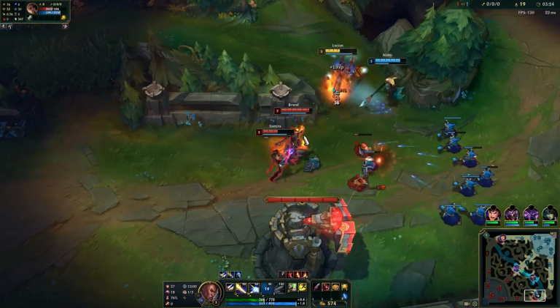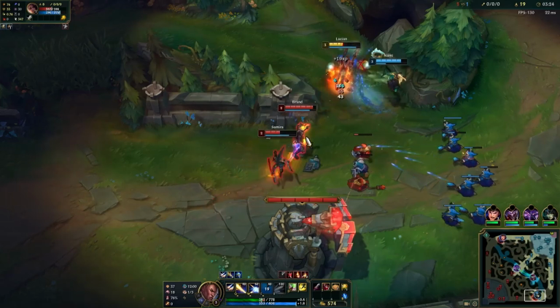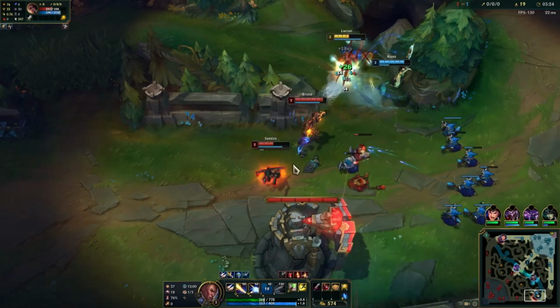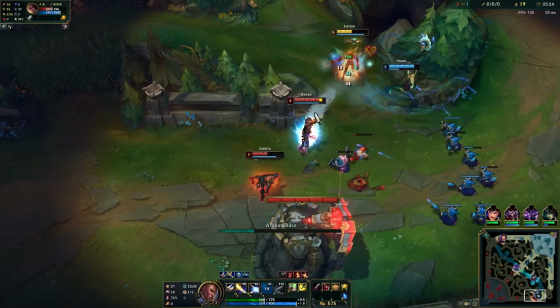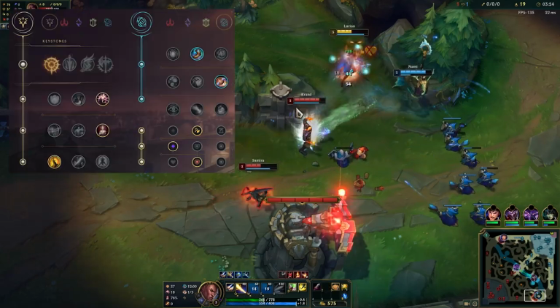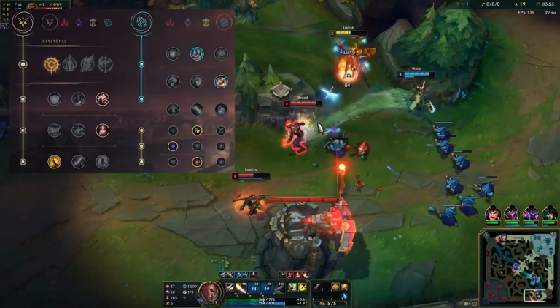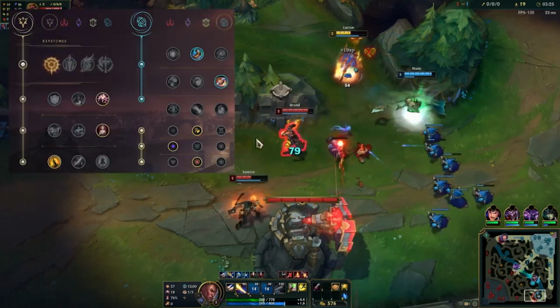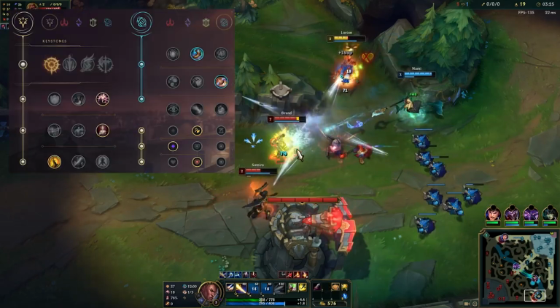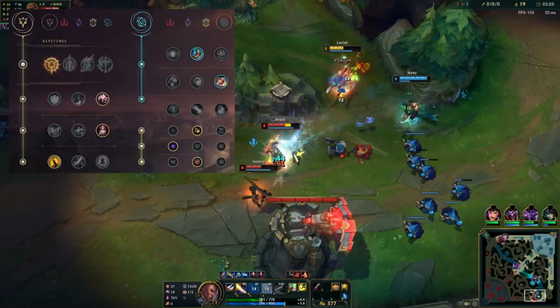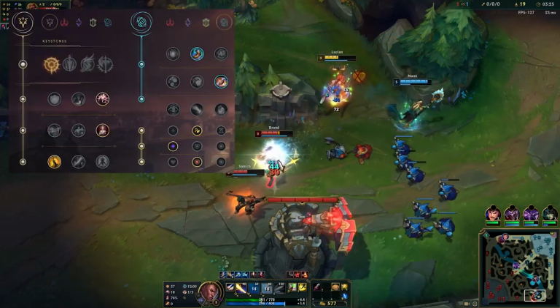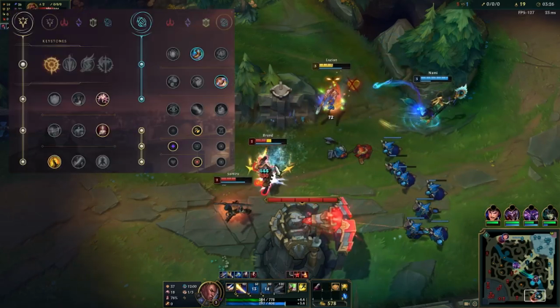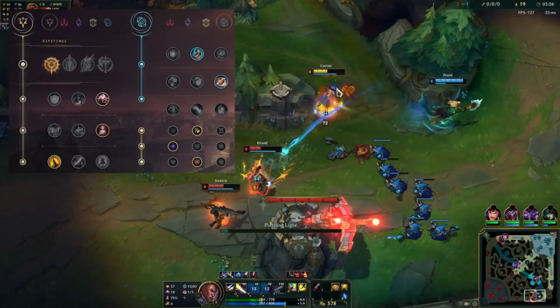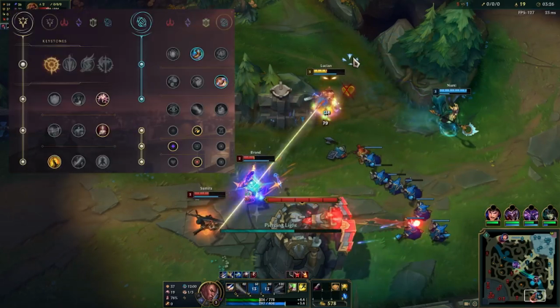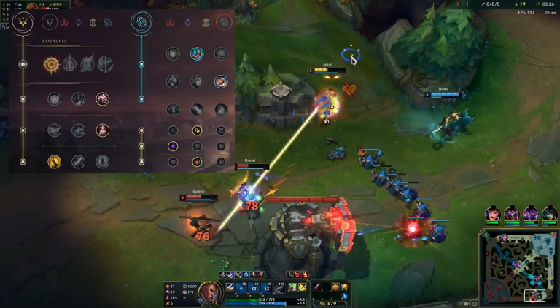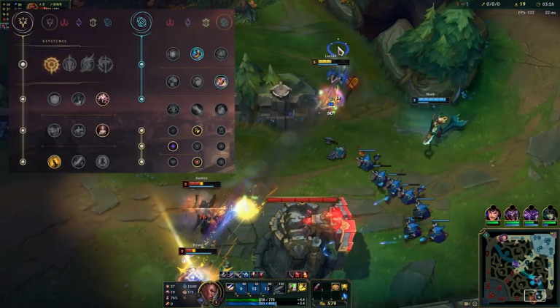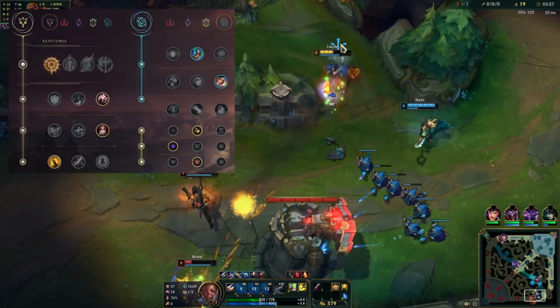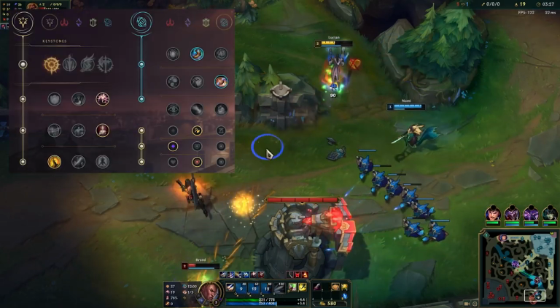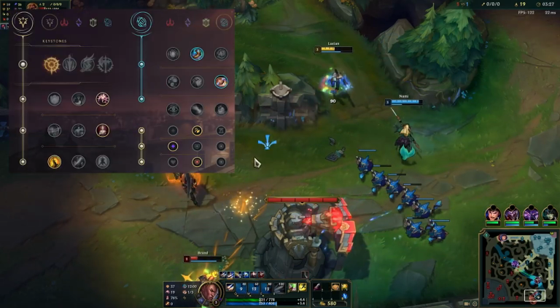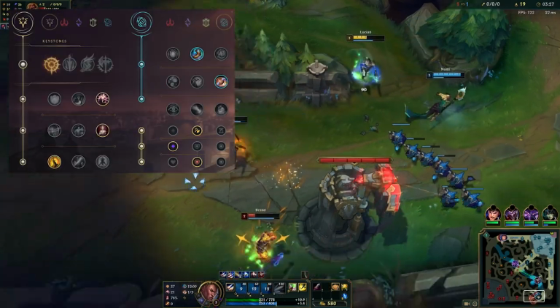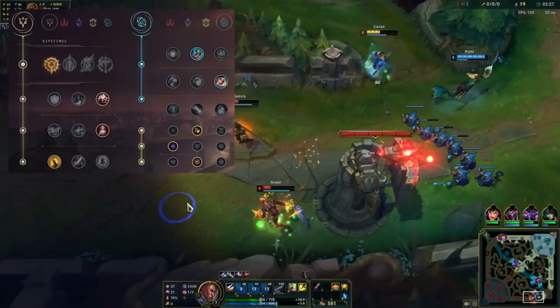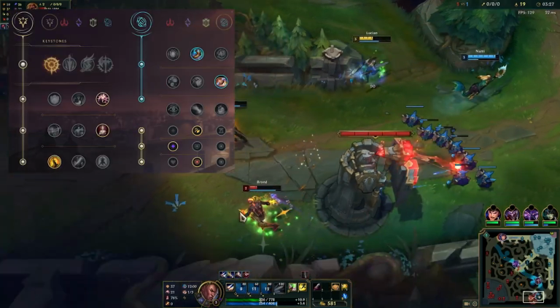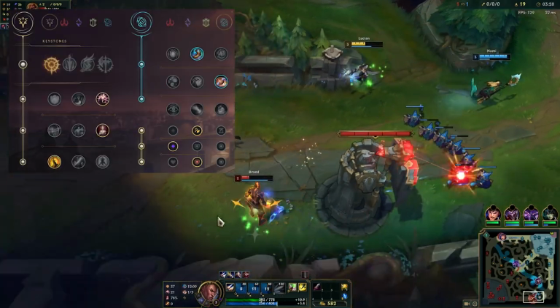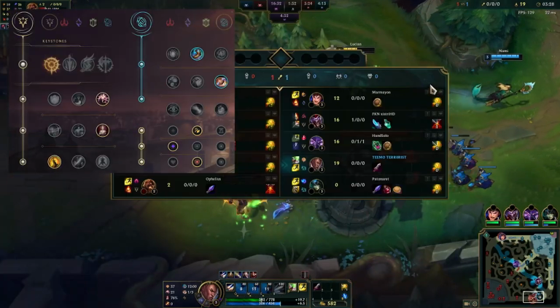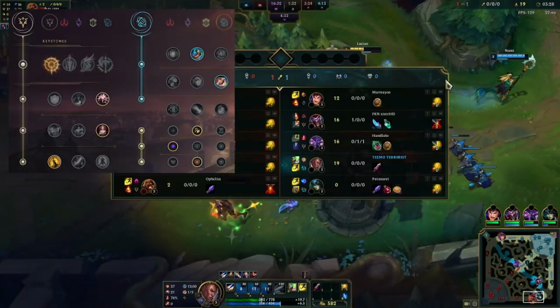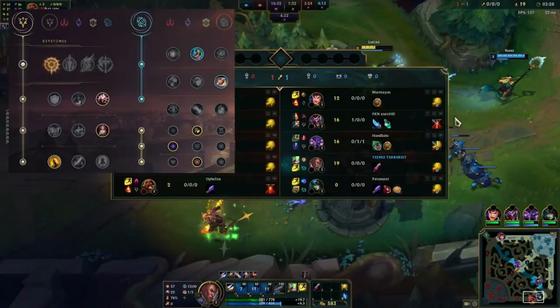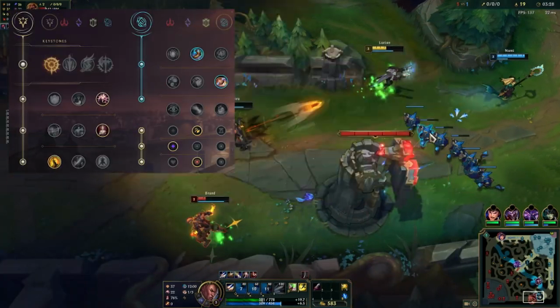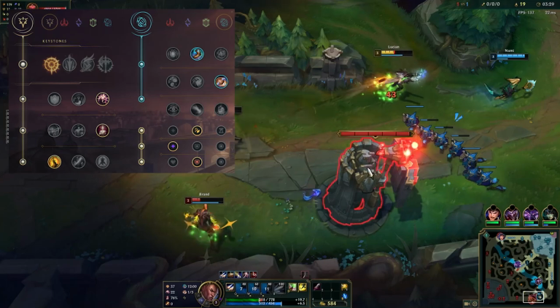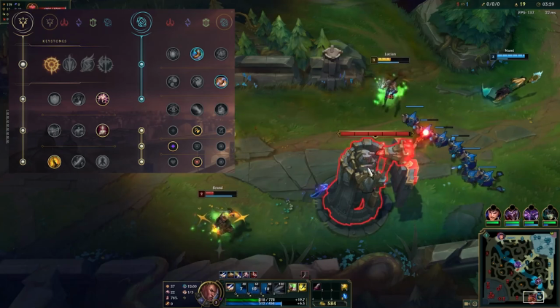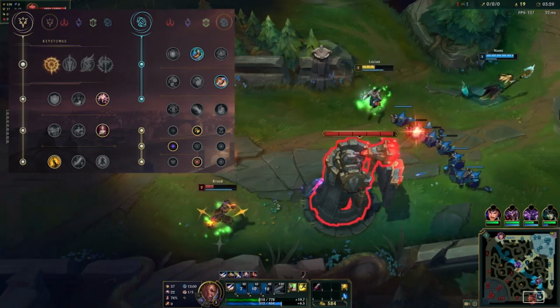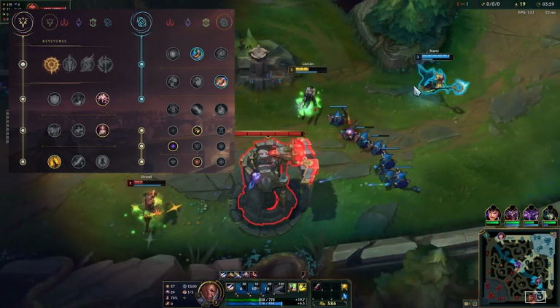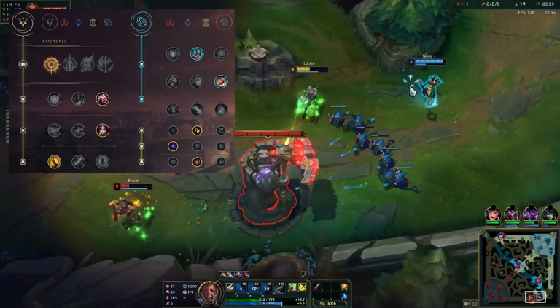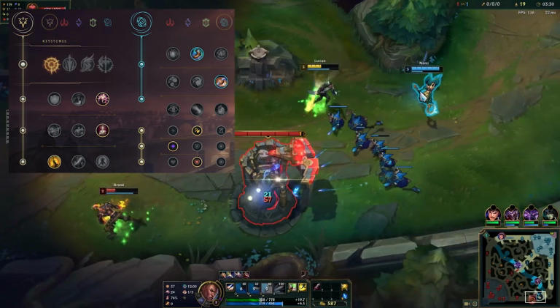For runes you'll want to run Press the Attack, Presence of Mind, Legend Bloodline, Coup de Grace, Magical Footwear, and Biscuit Delivery.